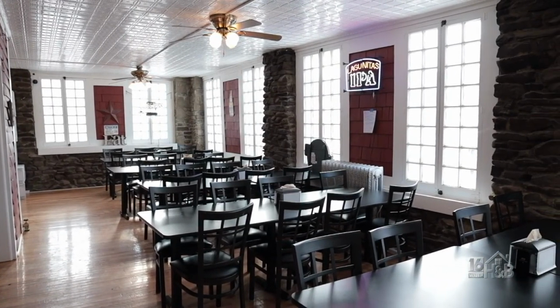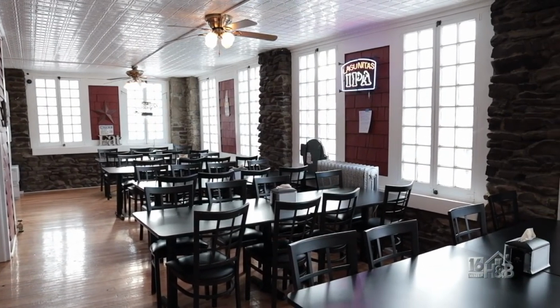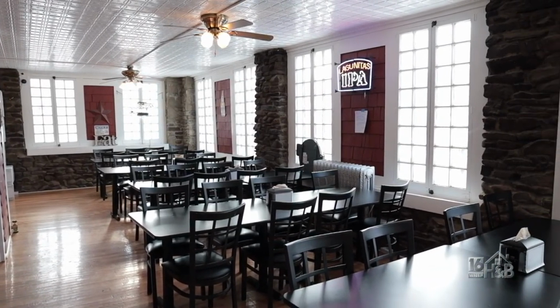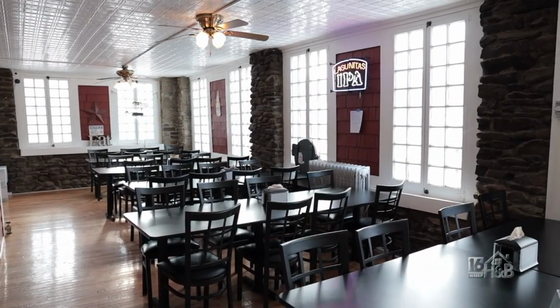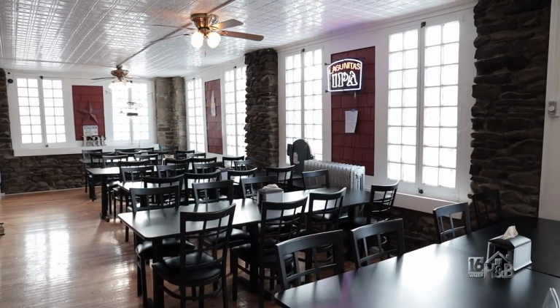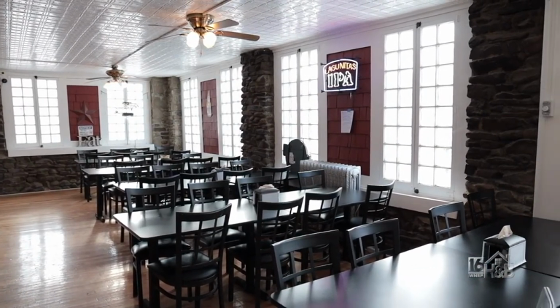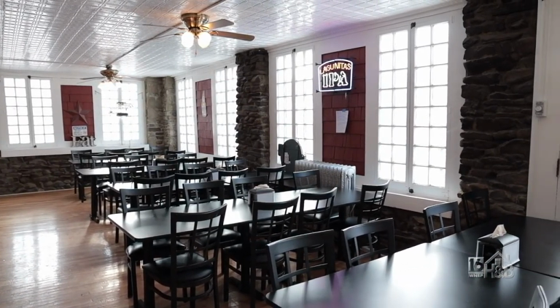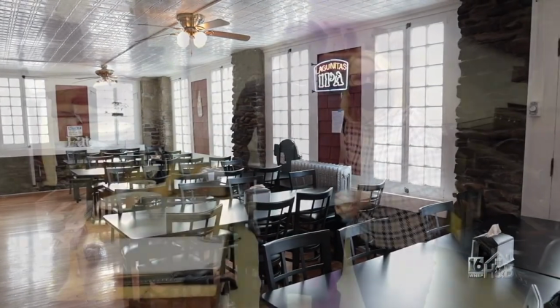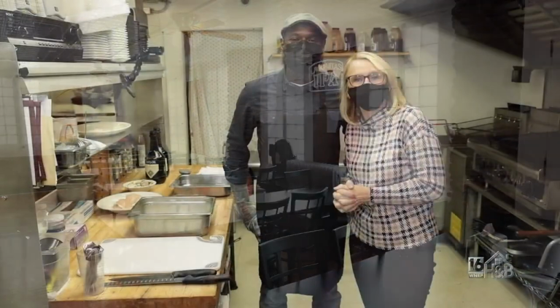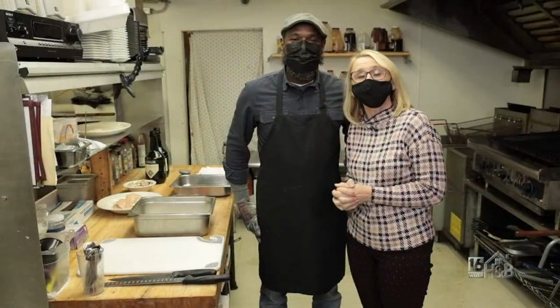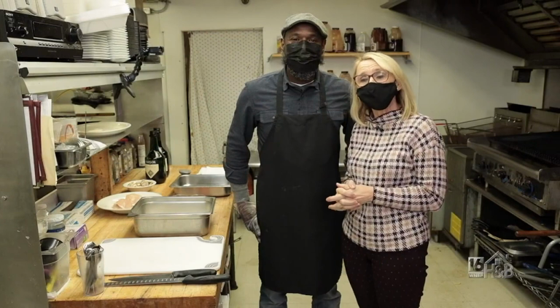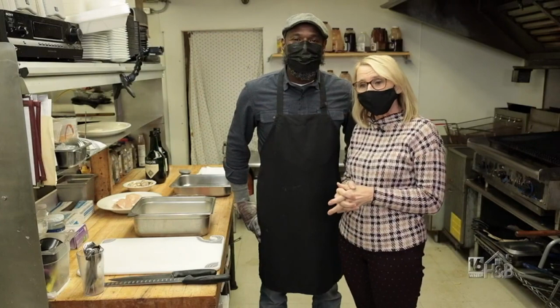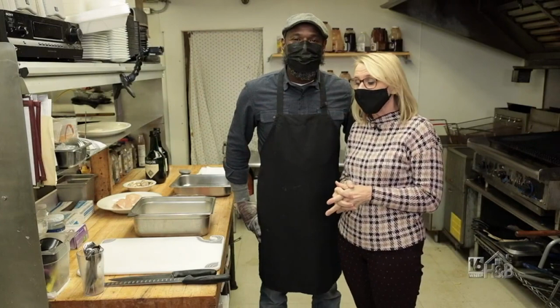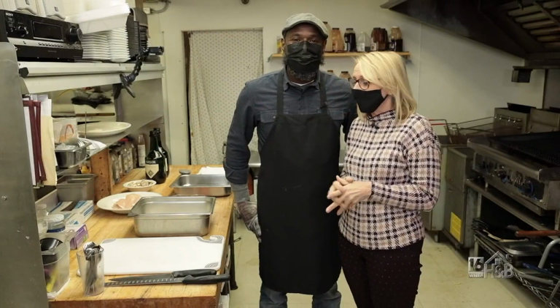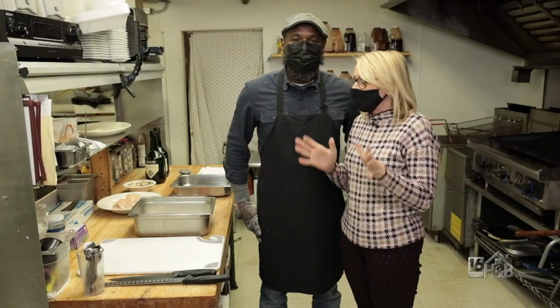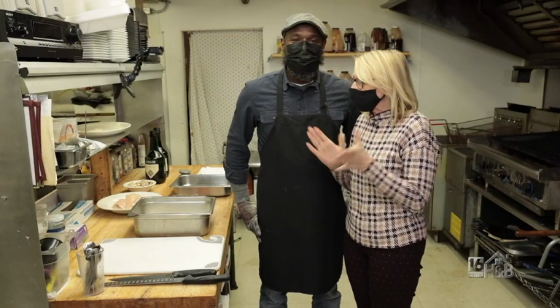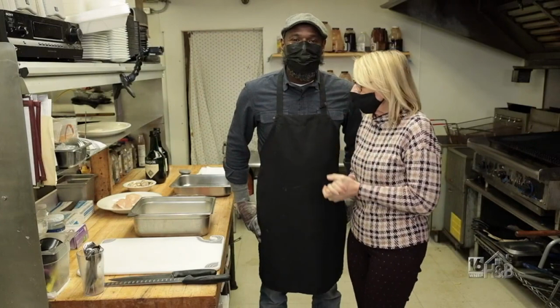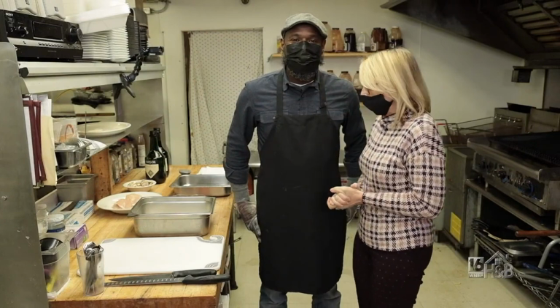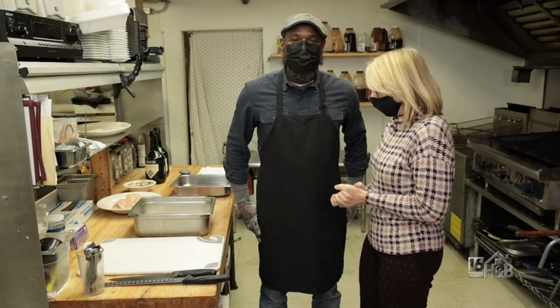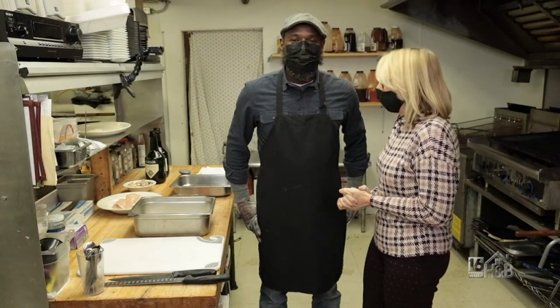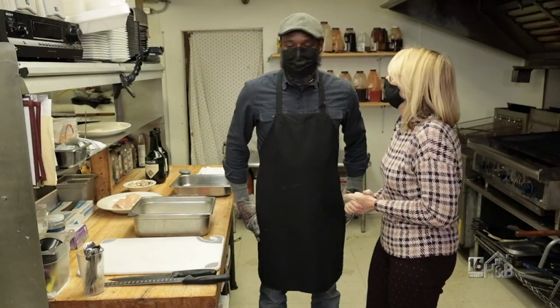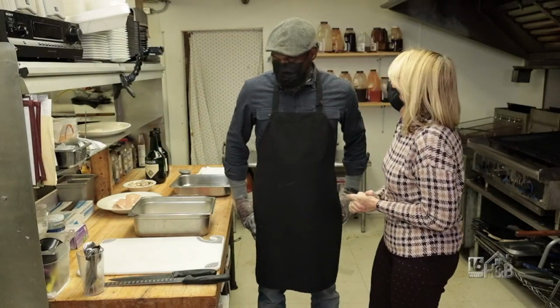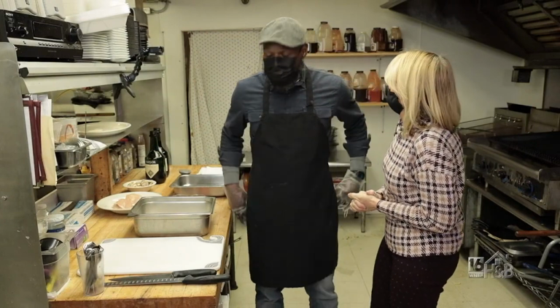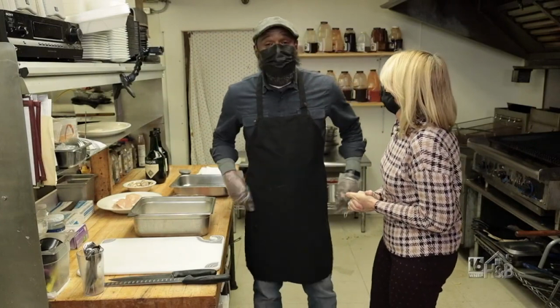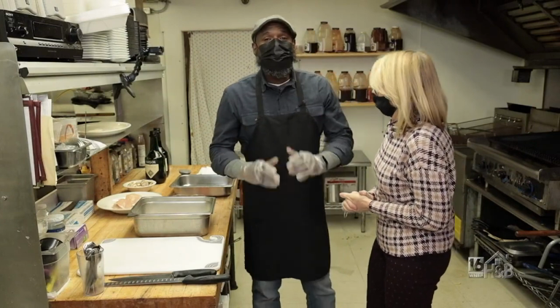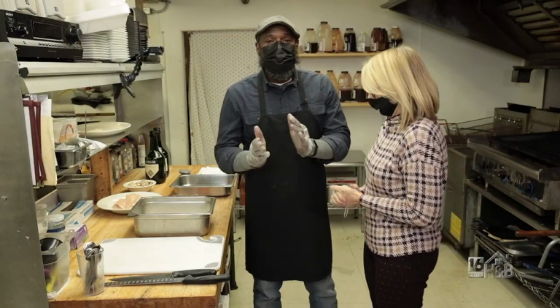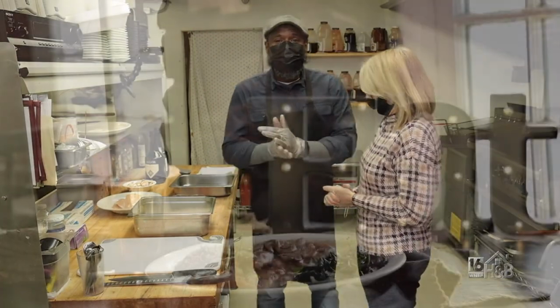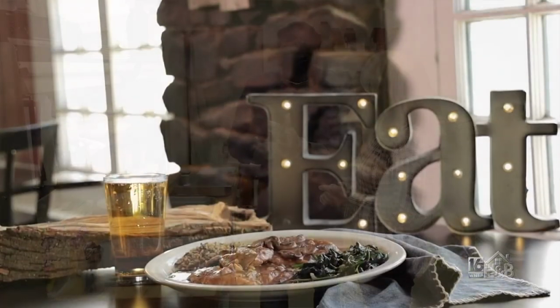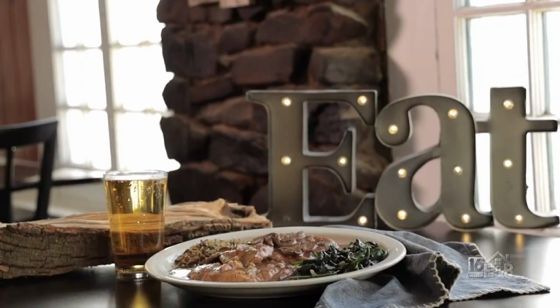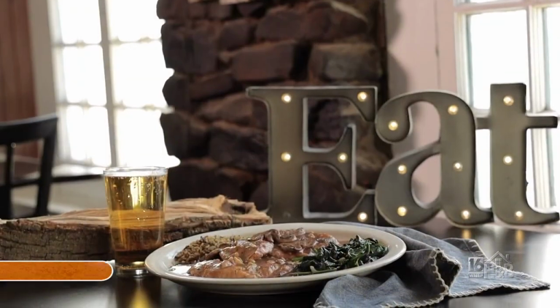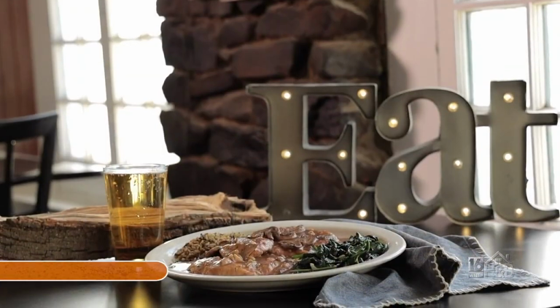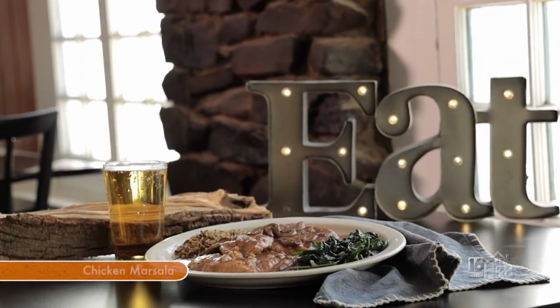I'm in the kitchen here with Edward Brewington. Chef, what are we making today? Today we're going to make a chicken marsala.